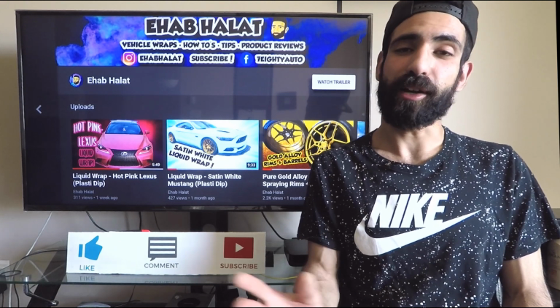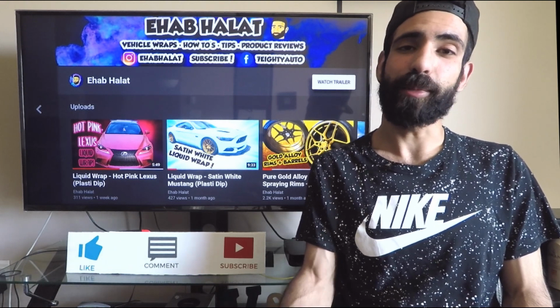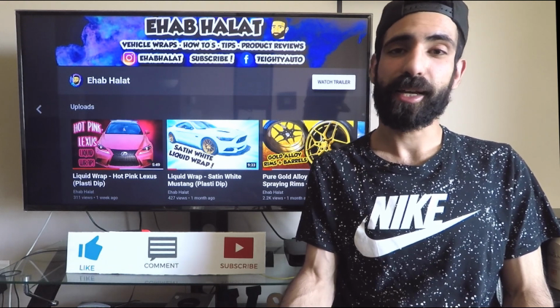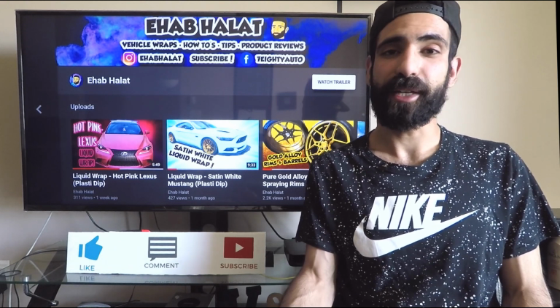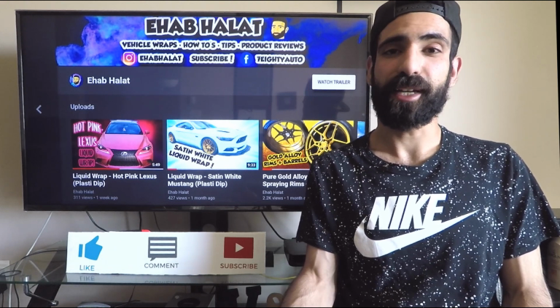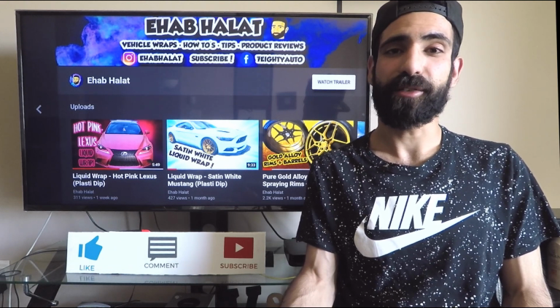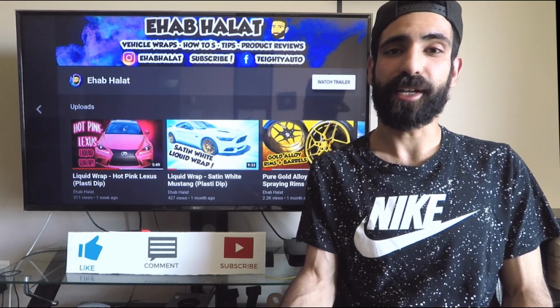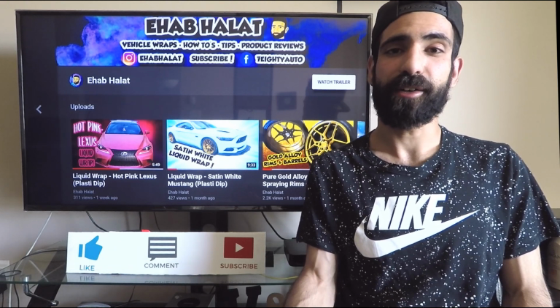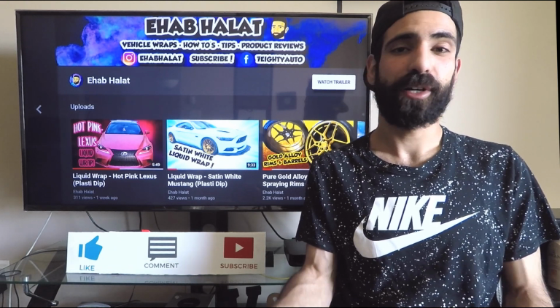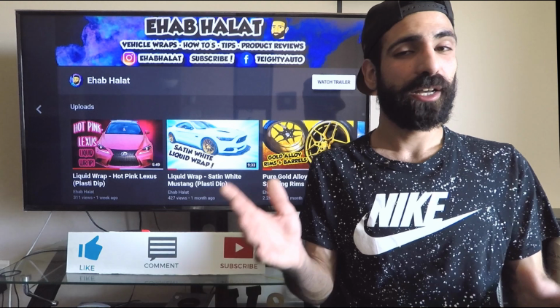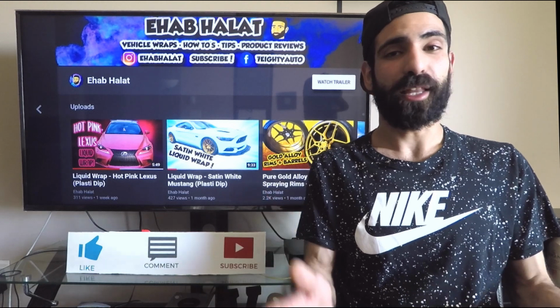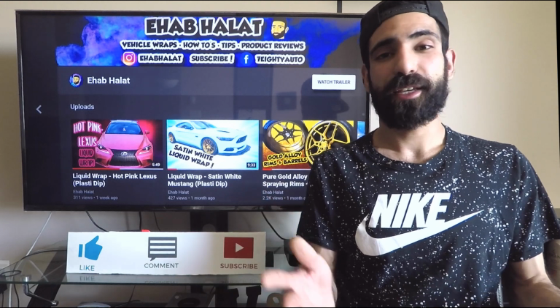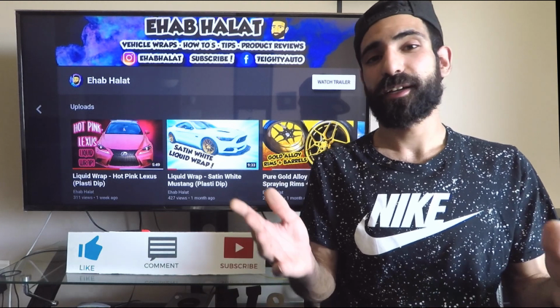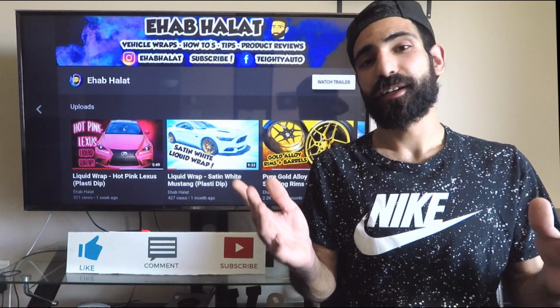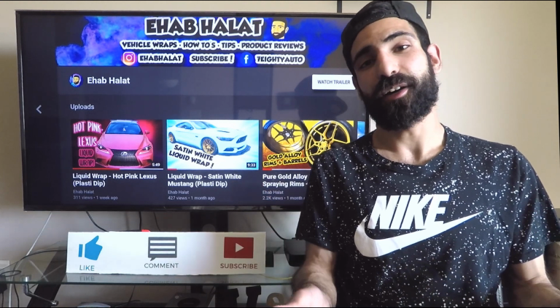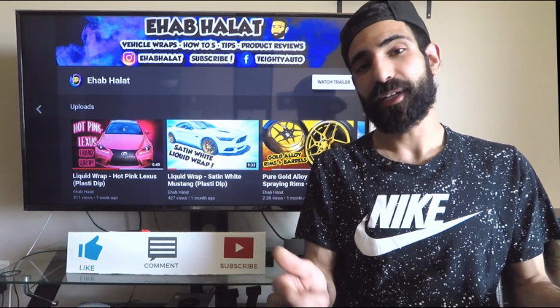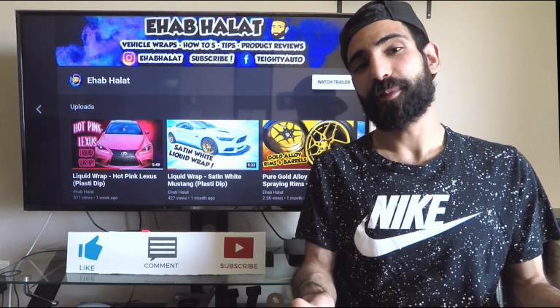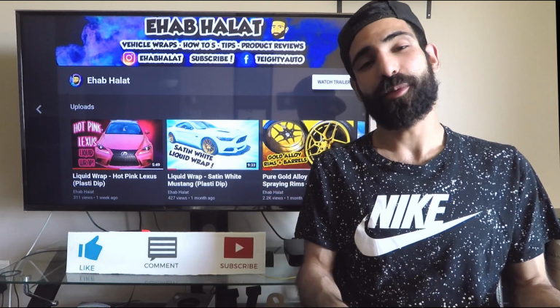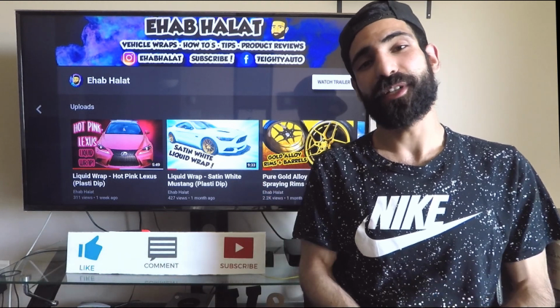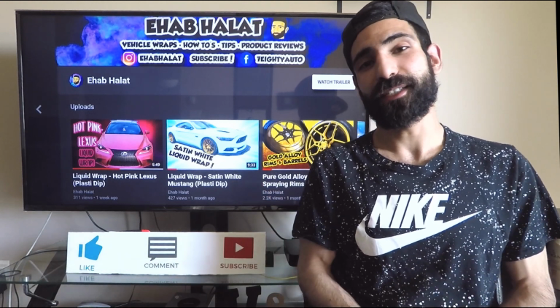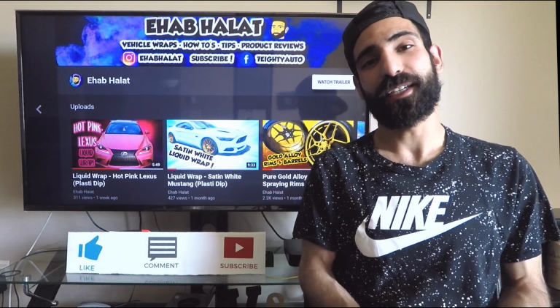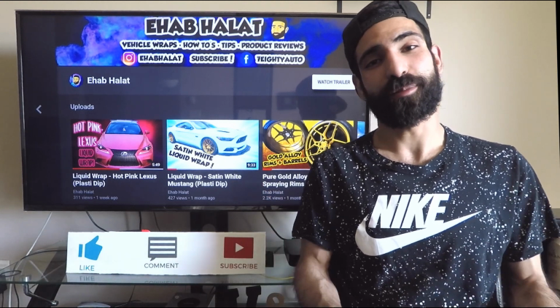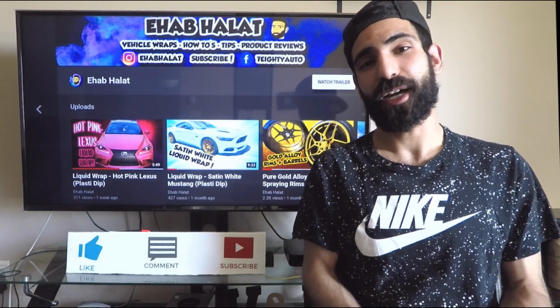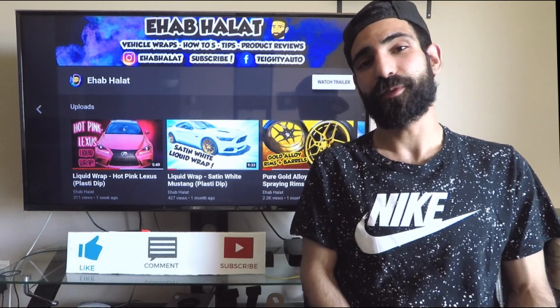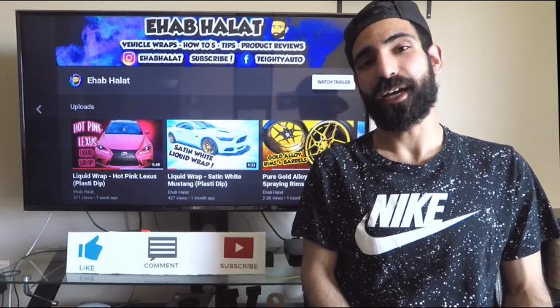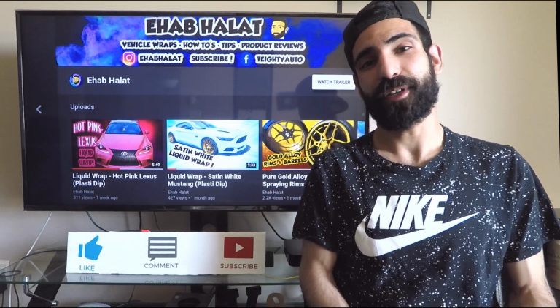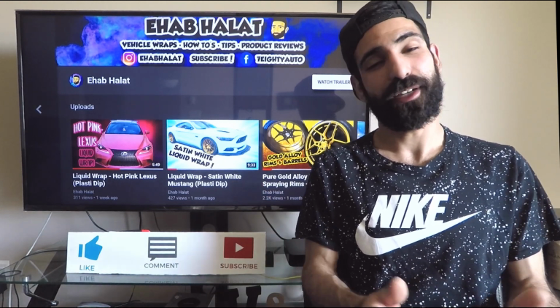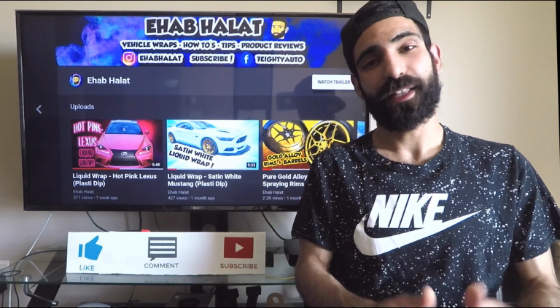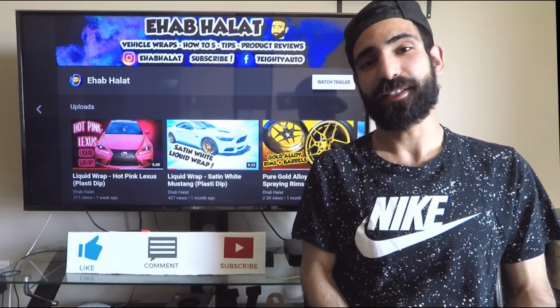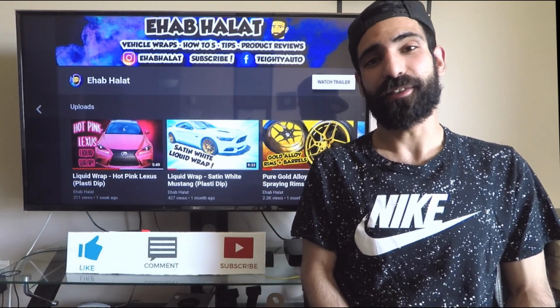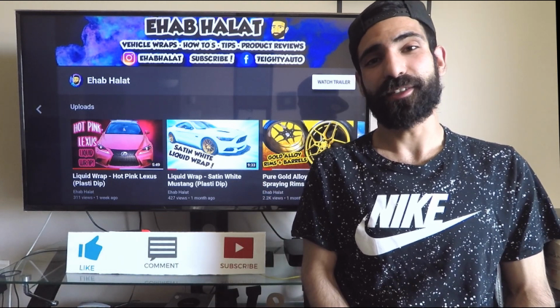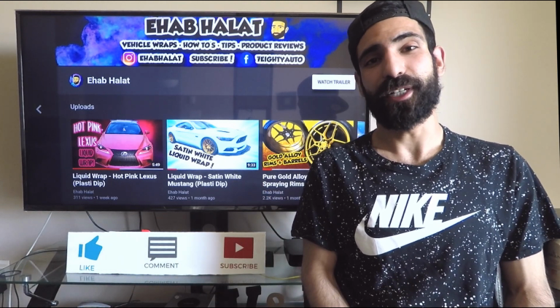I got the black base down right now. Like and comment below what you guys think, subscribe if you haven't — let's get right to it.